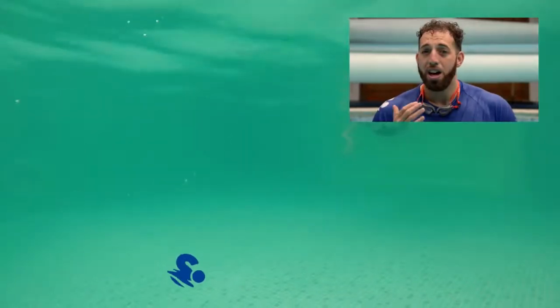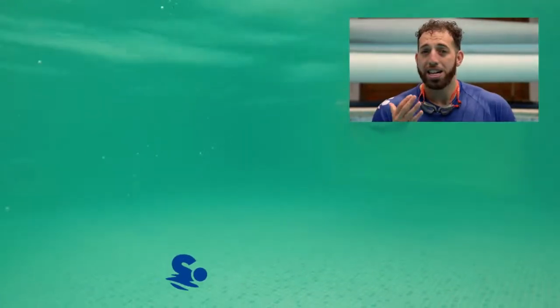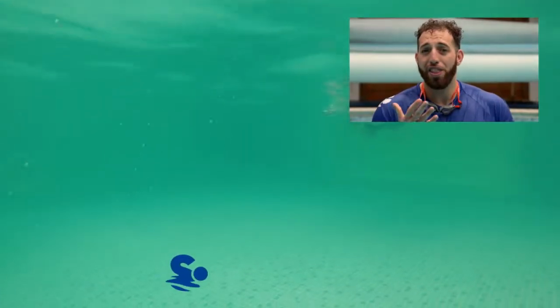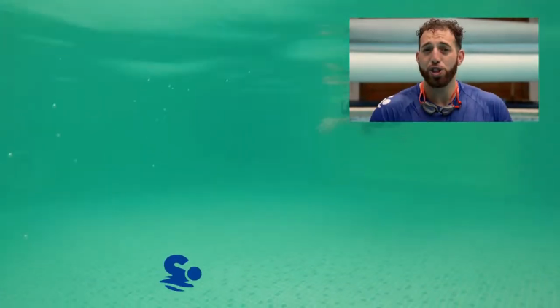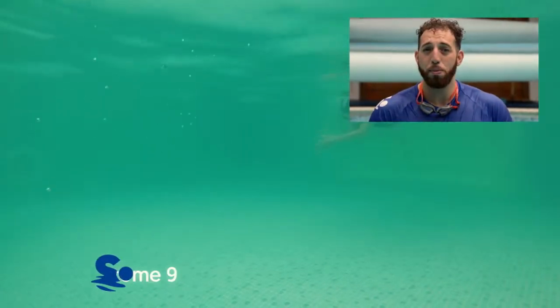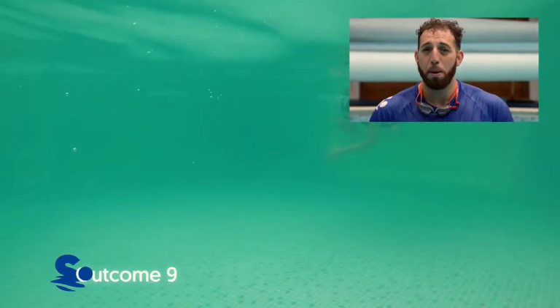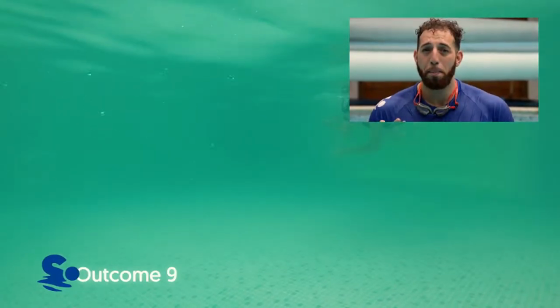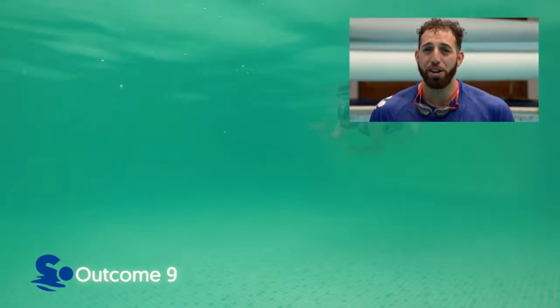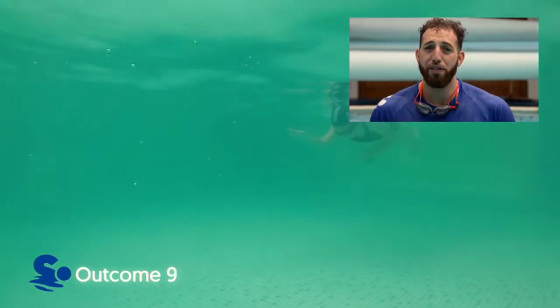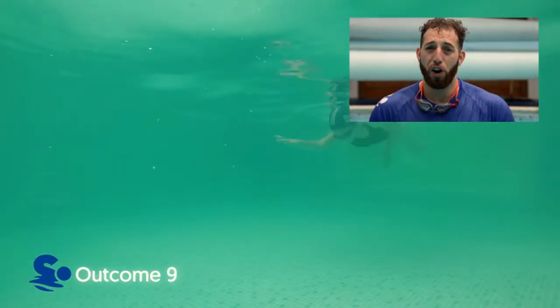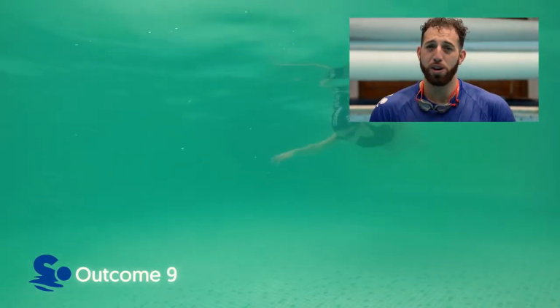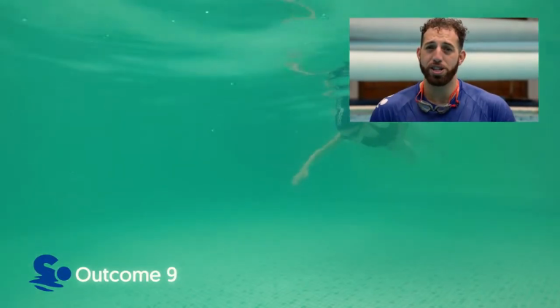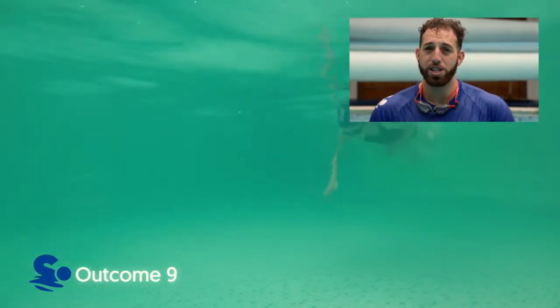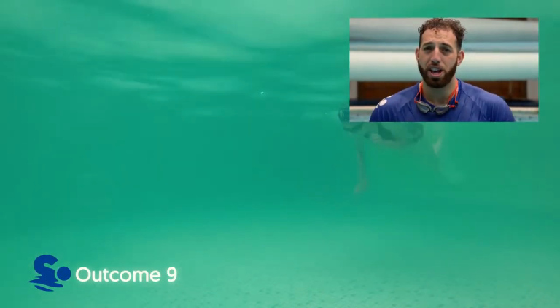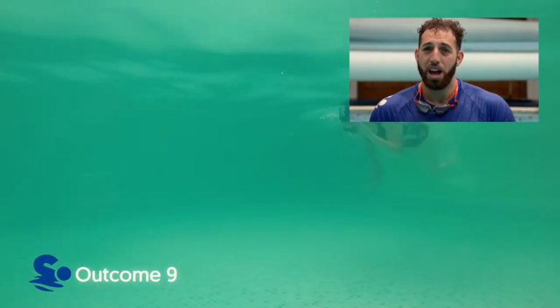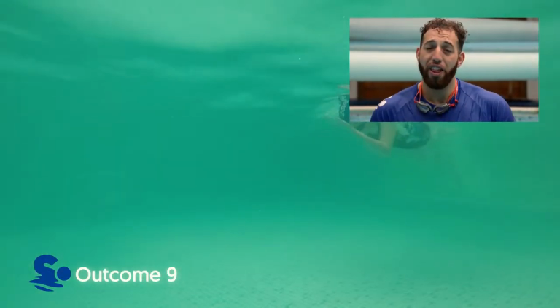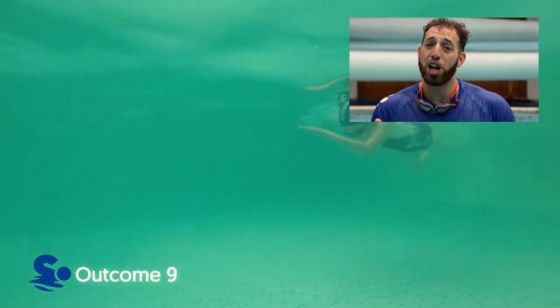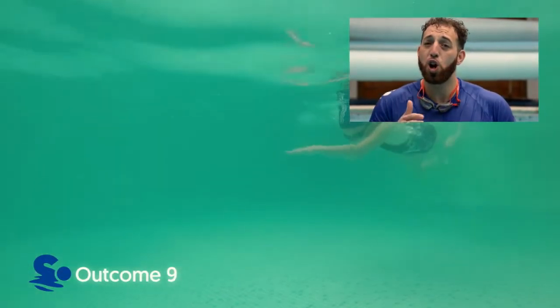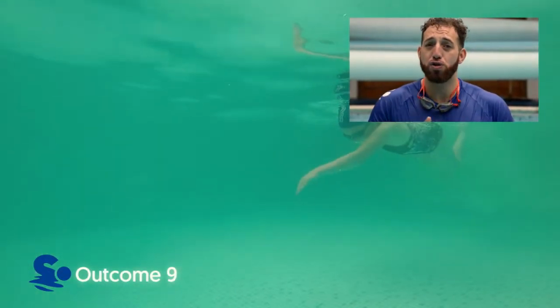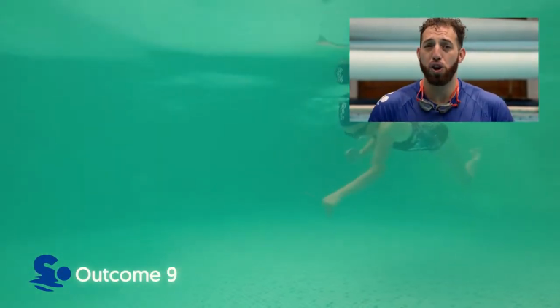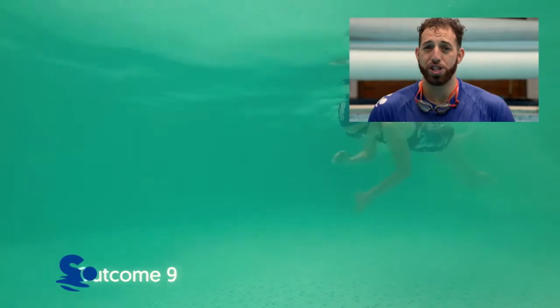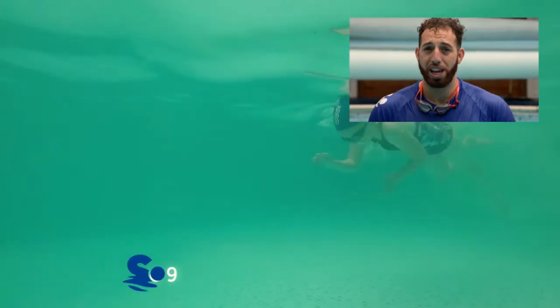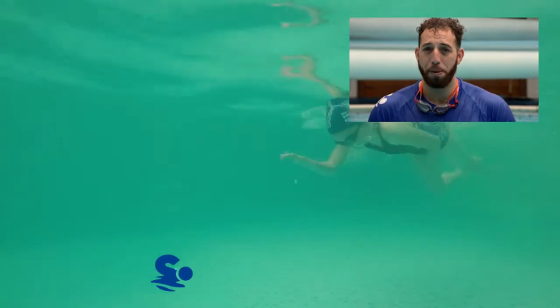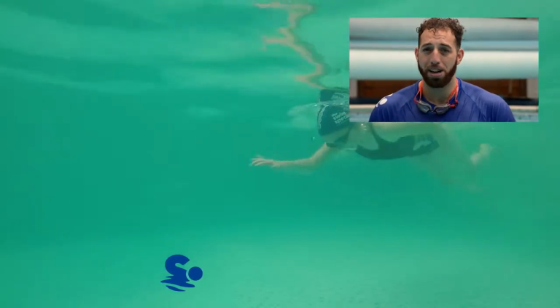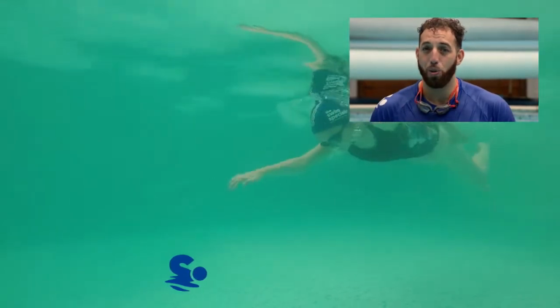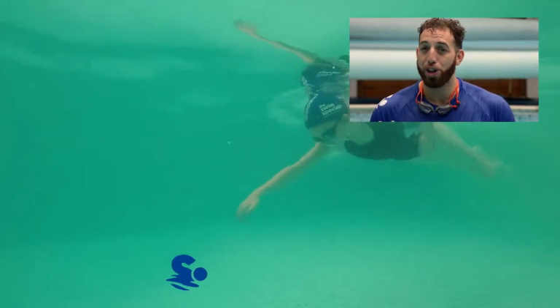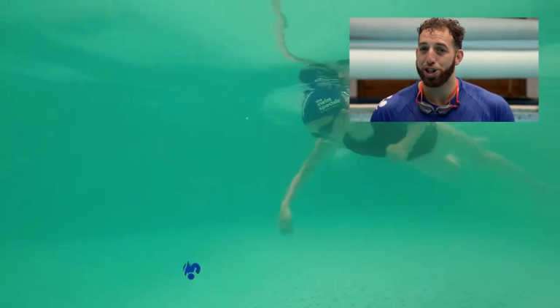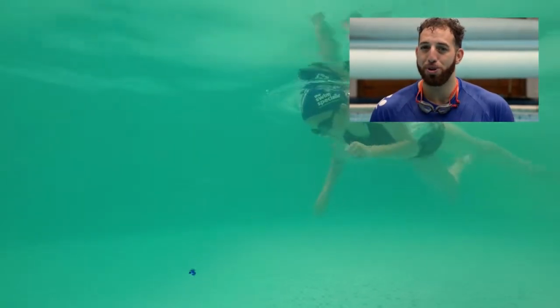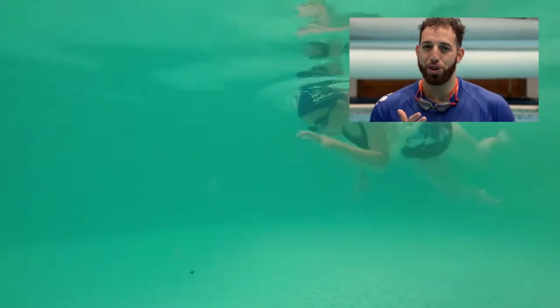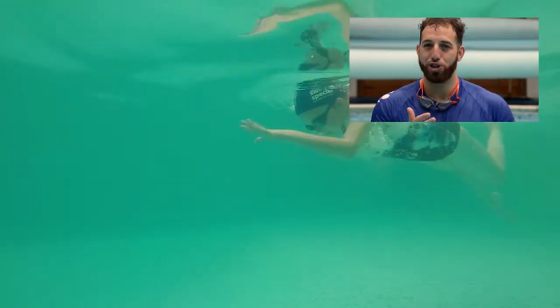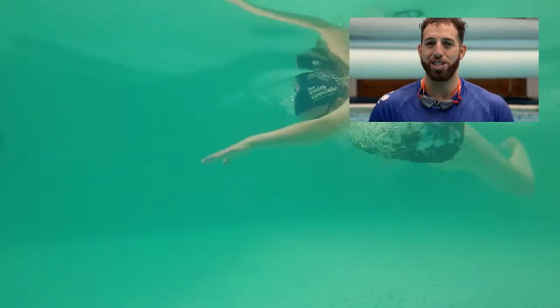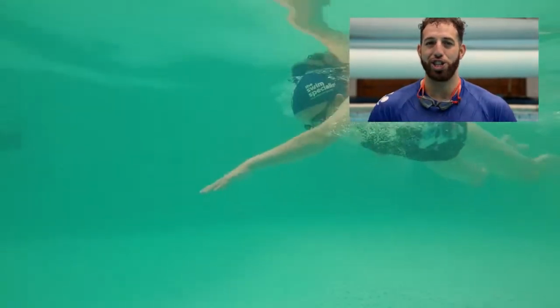Can the swimmer paddle forwards and then log roll onto their back with a smooth transition?